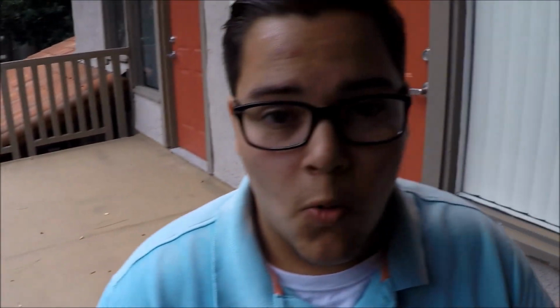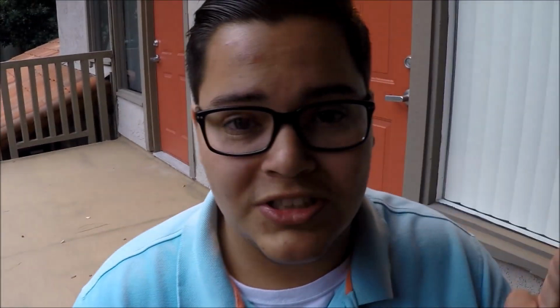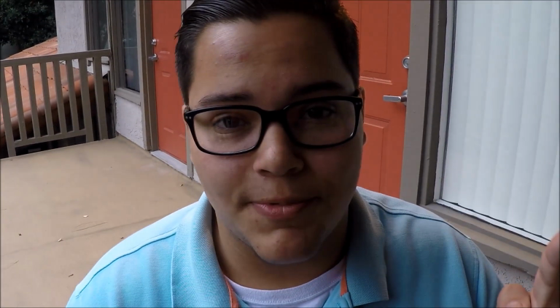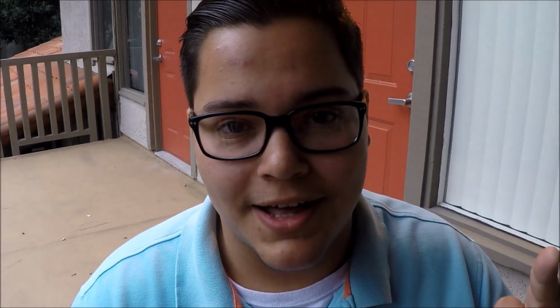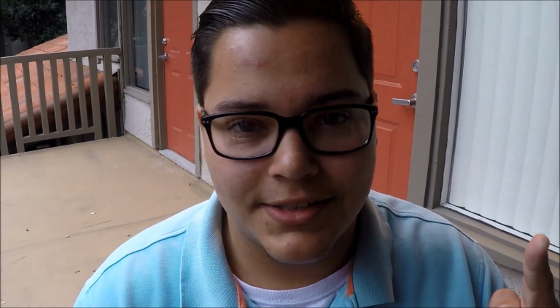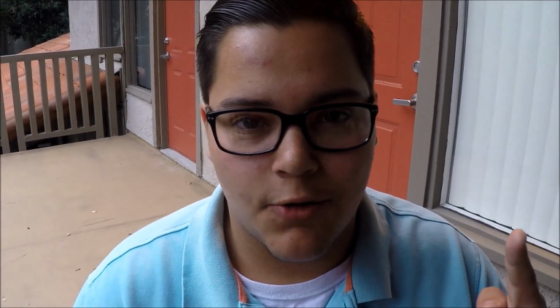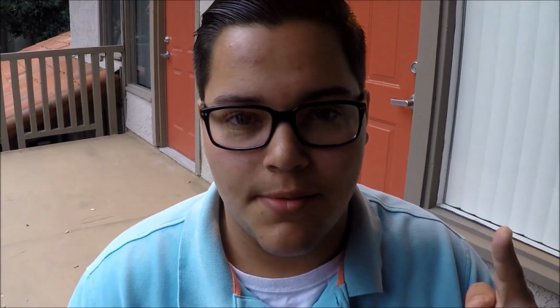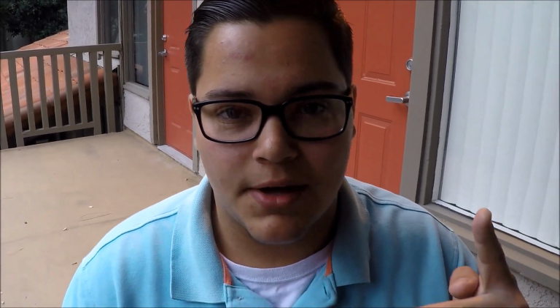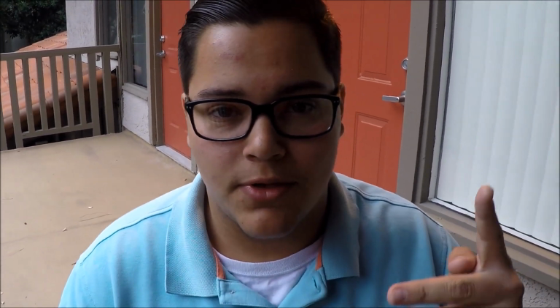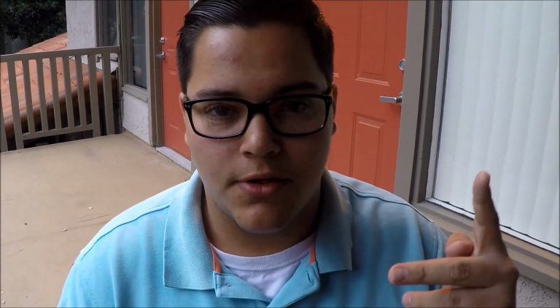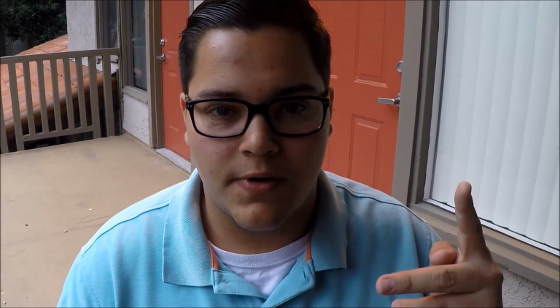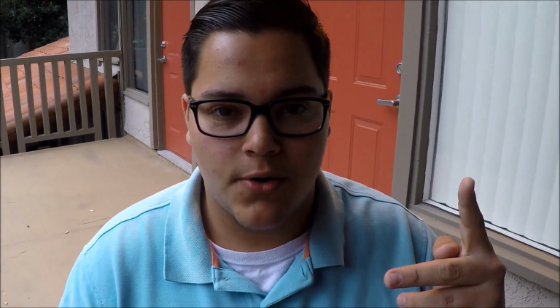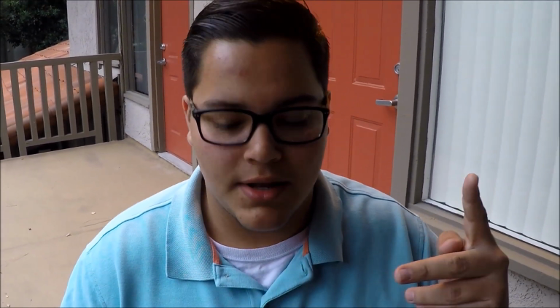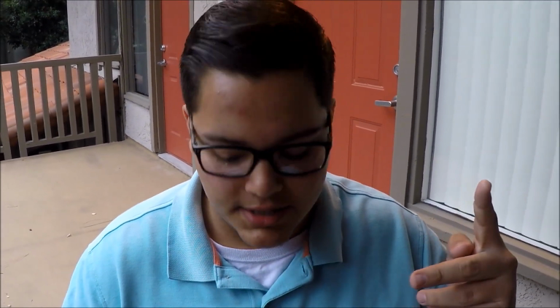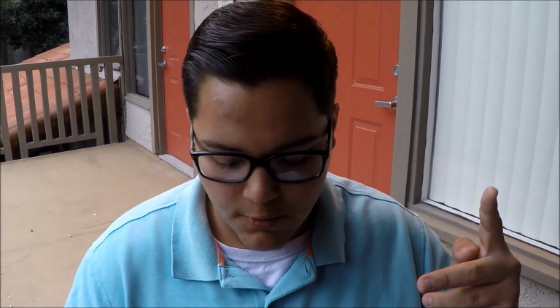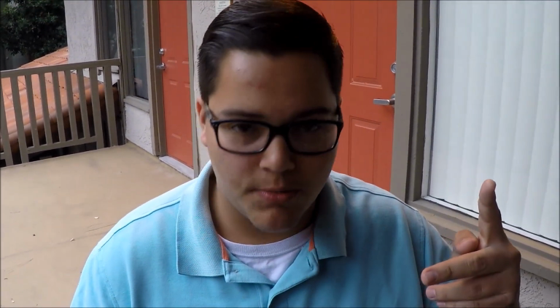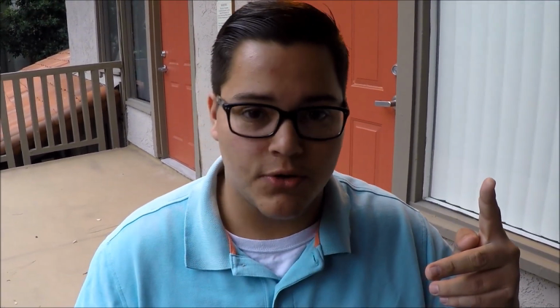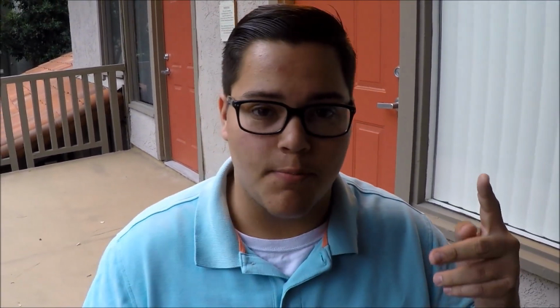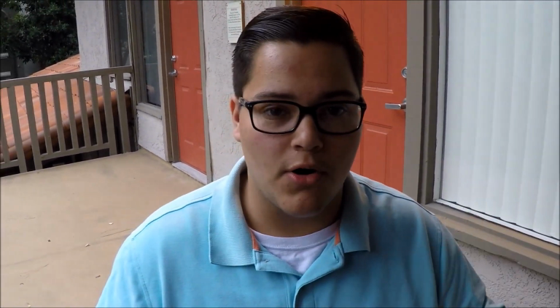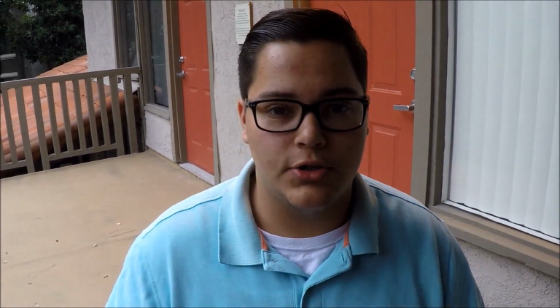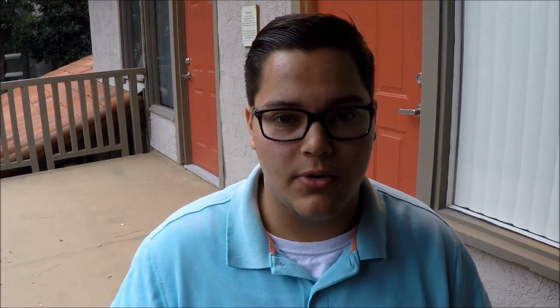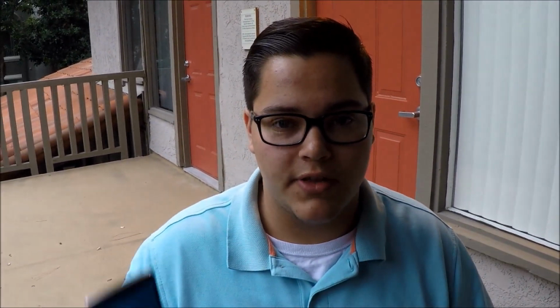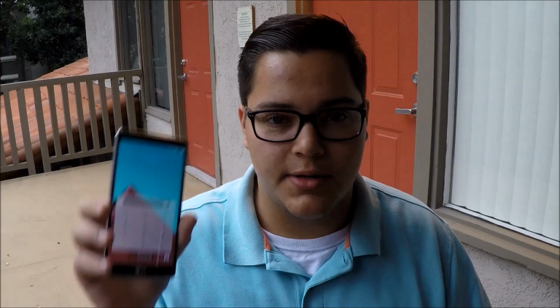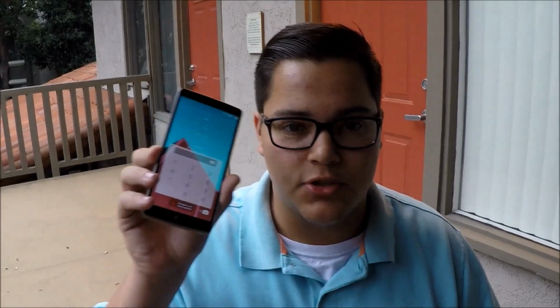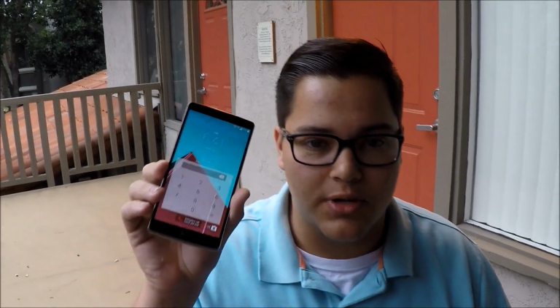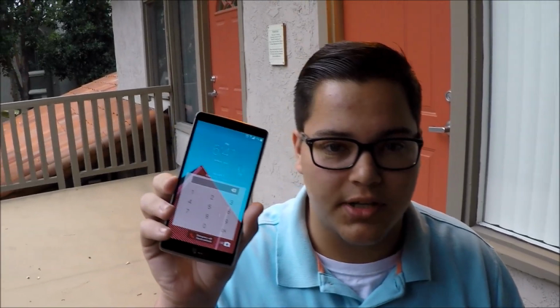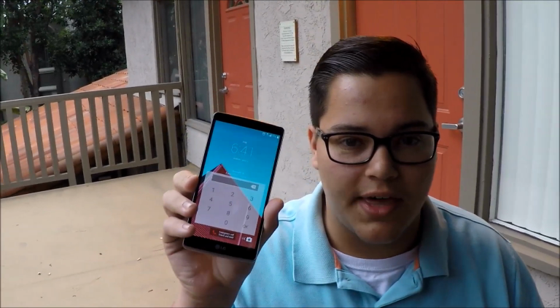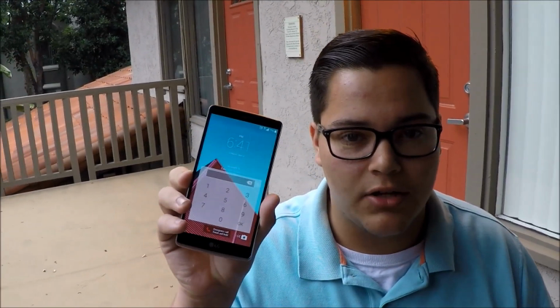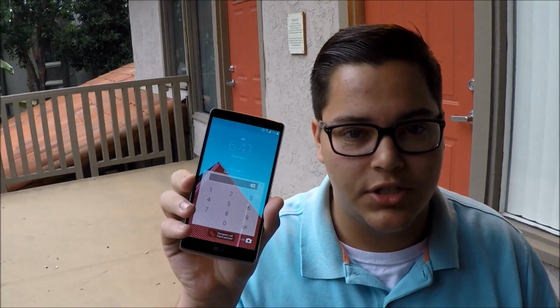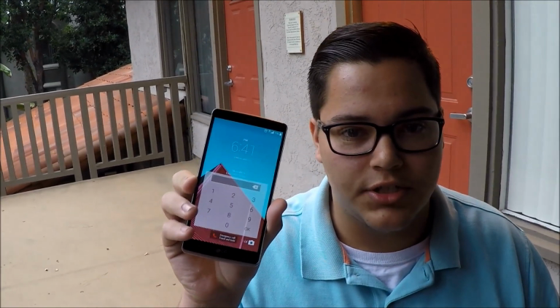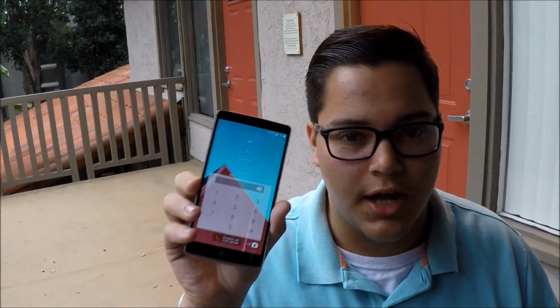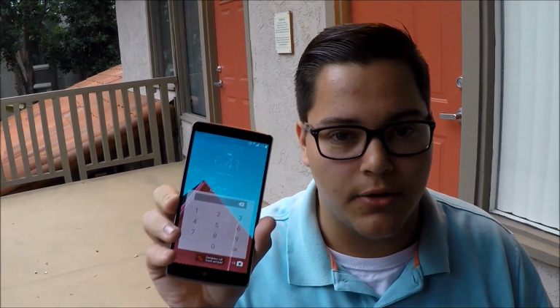What's up guys, TechRite back with another video. Today we will be doing part two of the tips and tricks on the LG G Stylo.